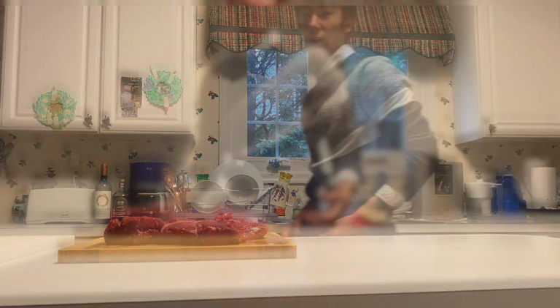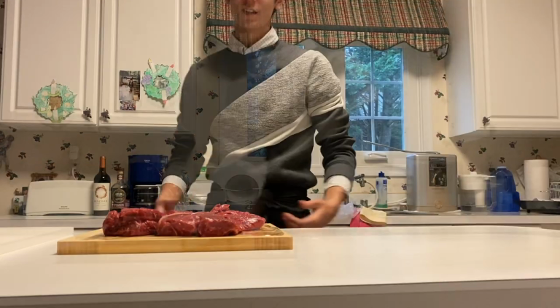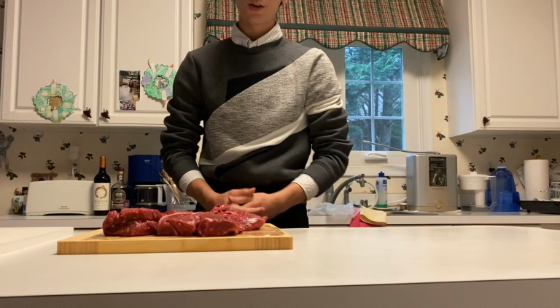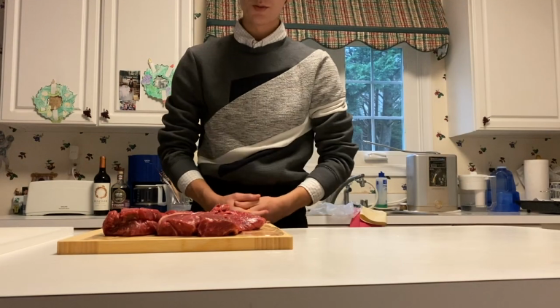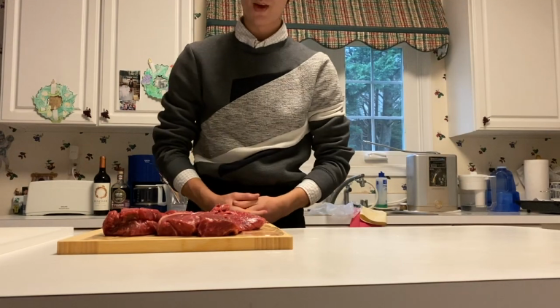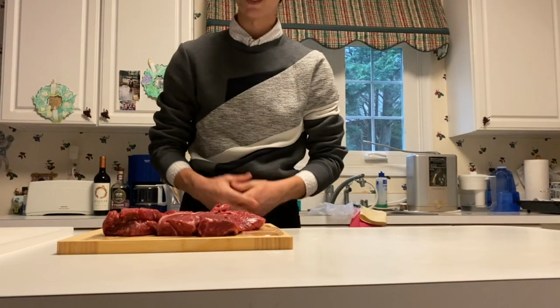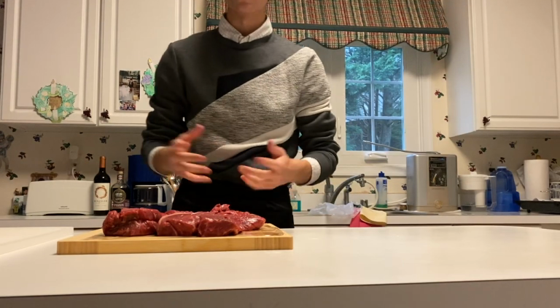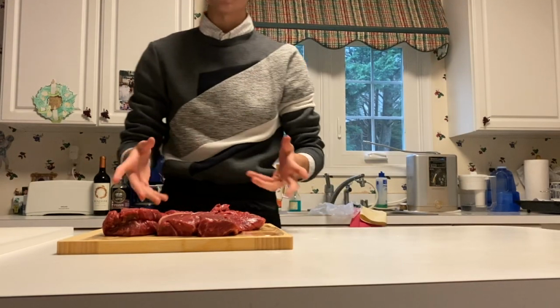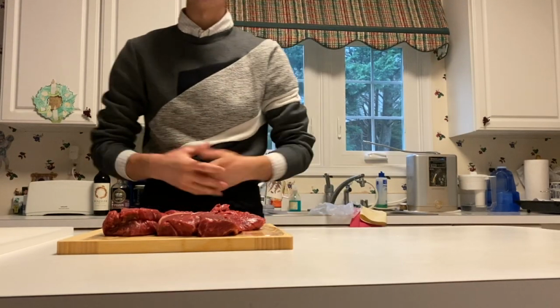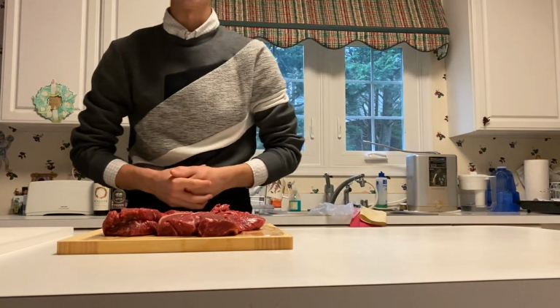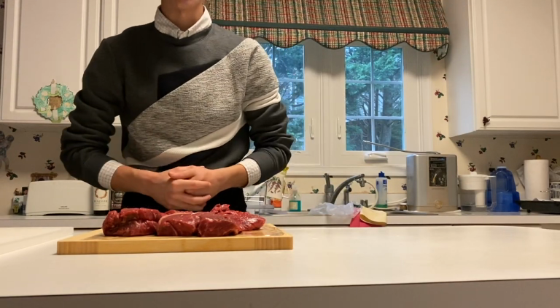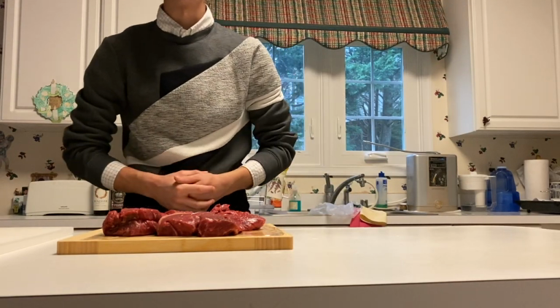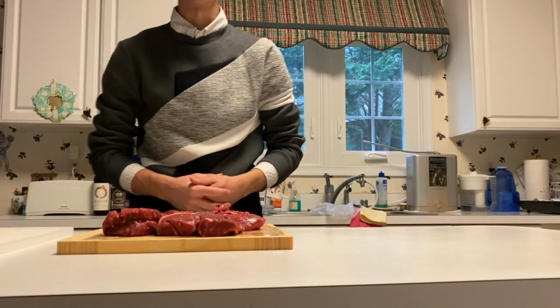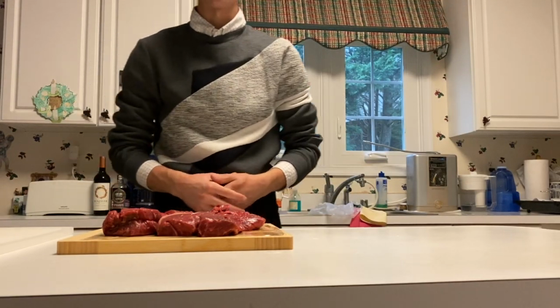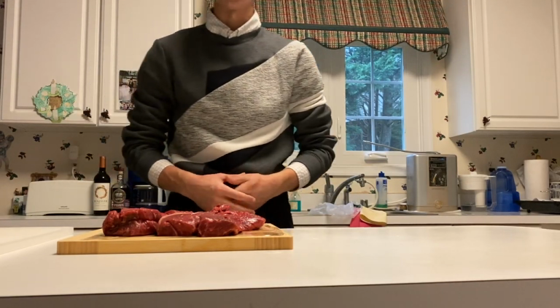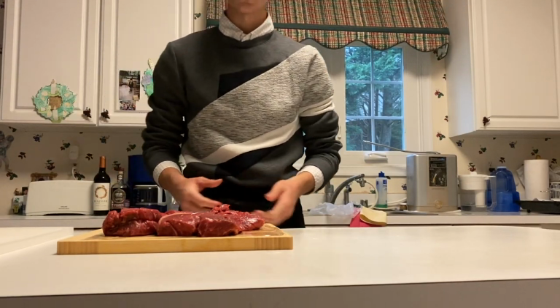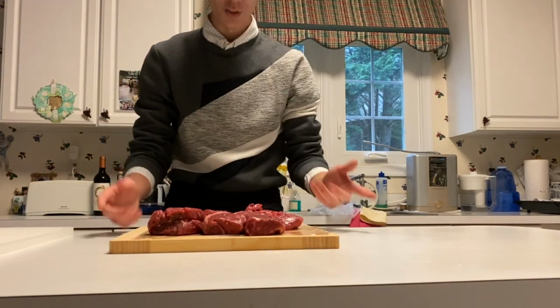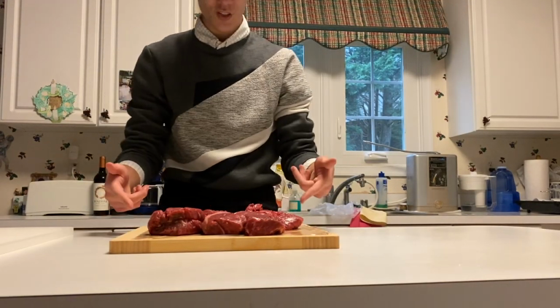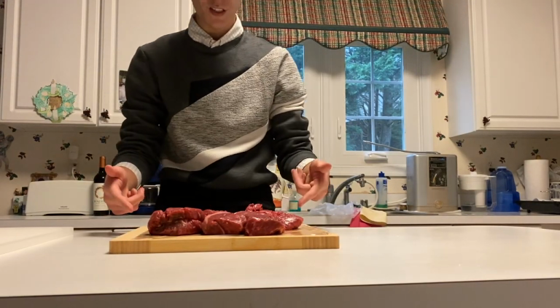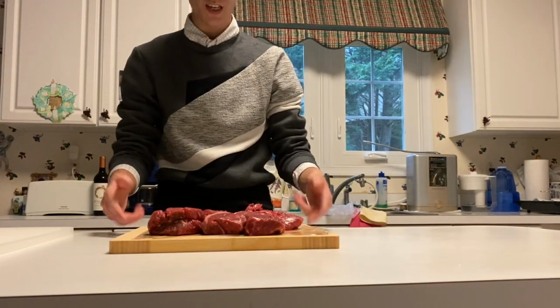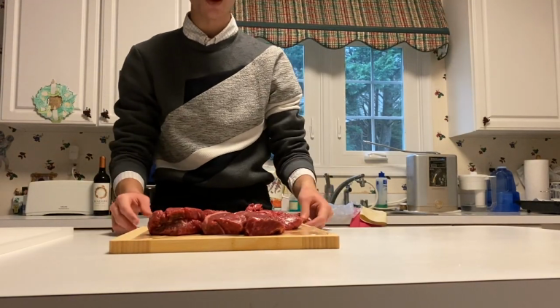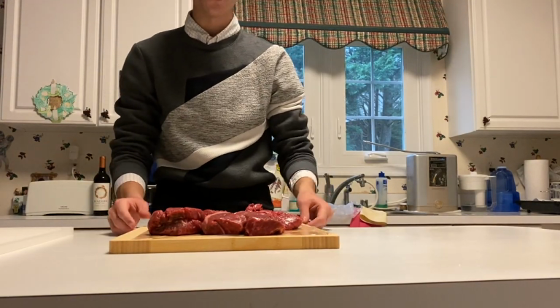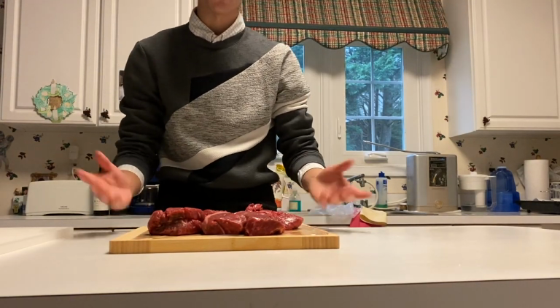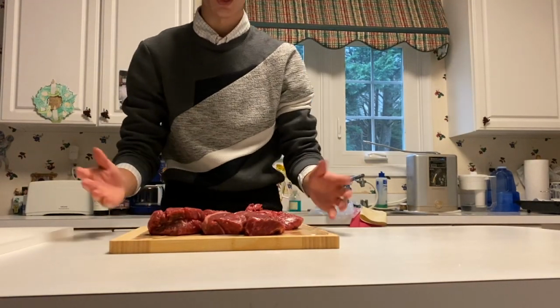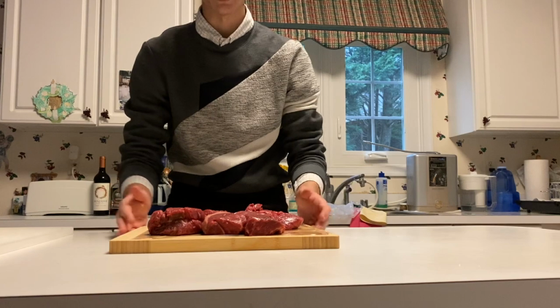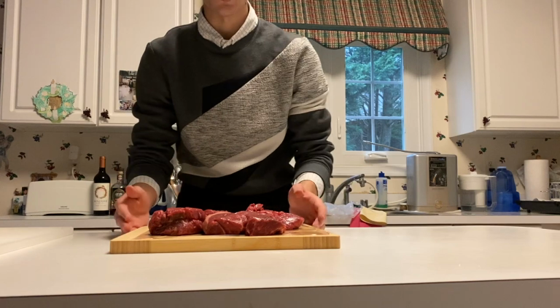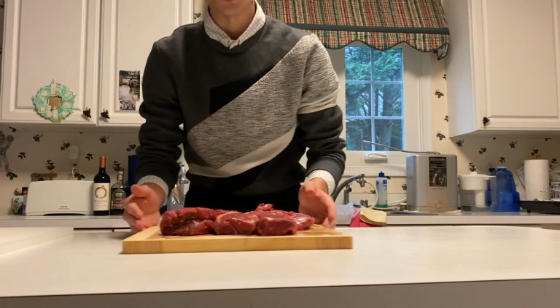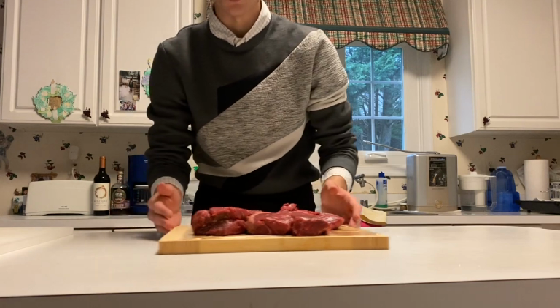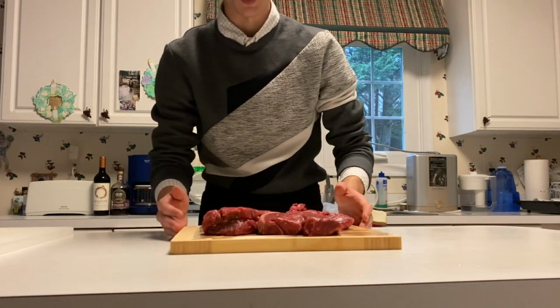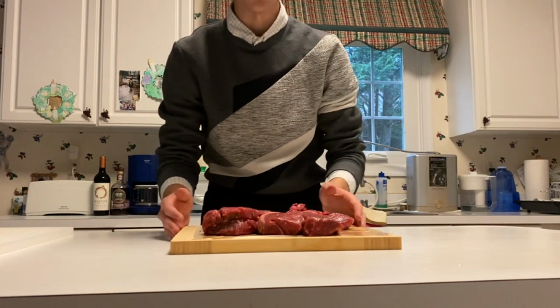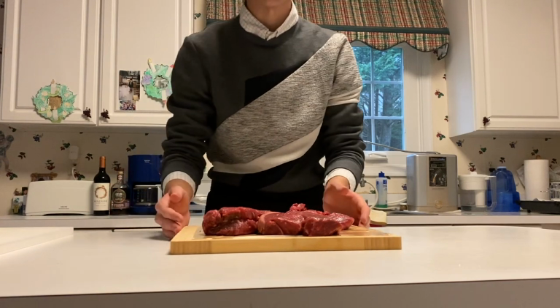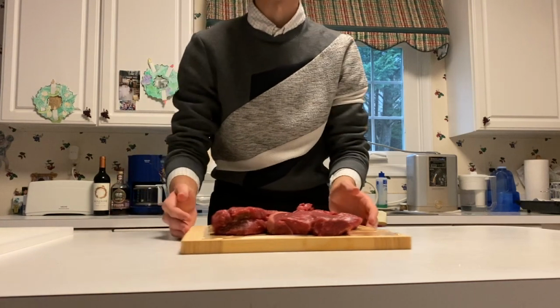Today we're going to be making a steak with a side of potatoes. I know you see the steak here first, but we're going to get started with the potatoes actually.